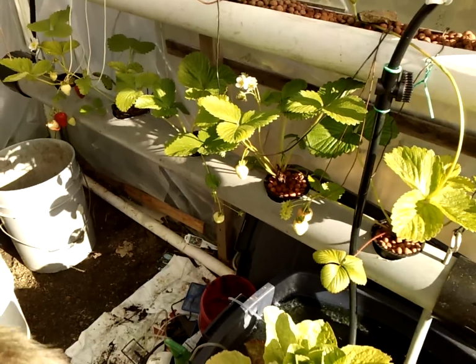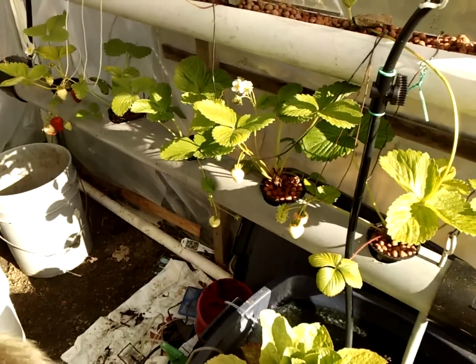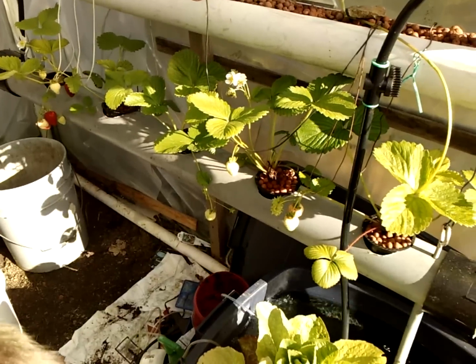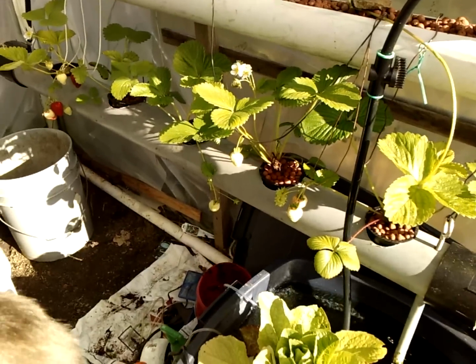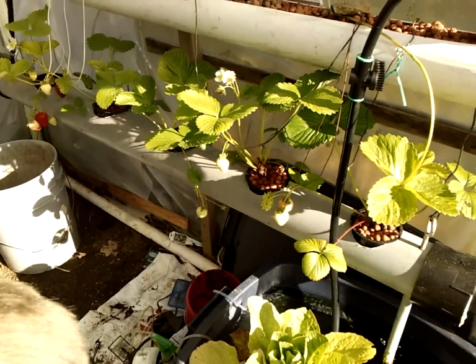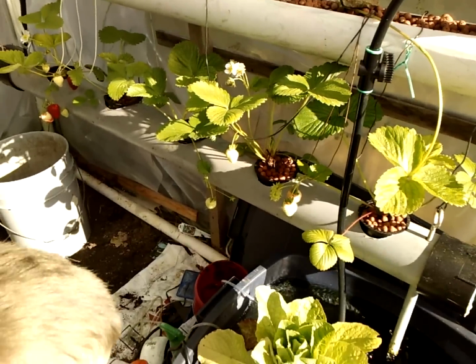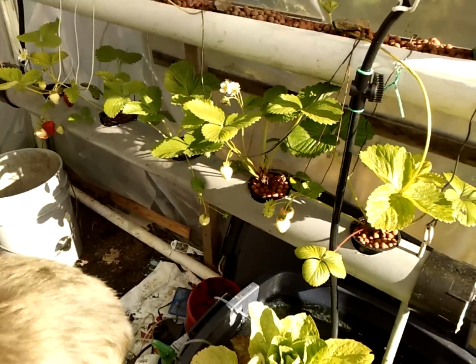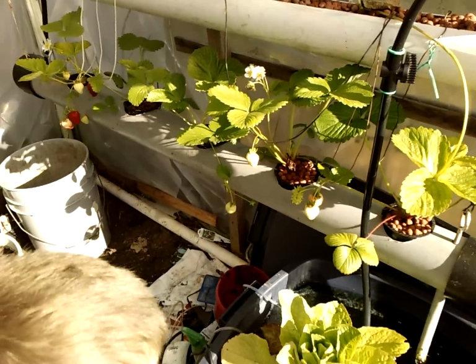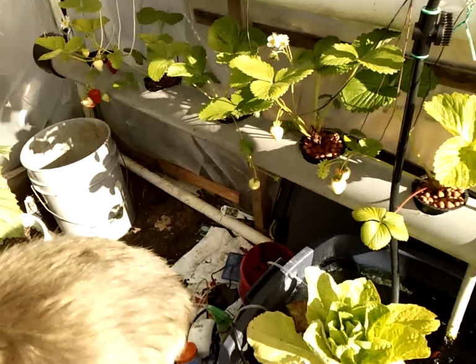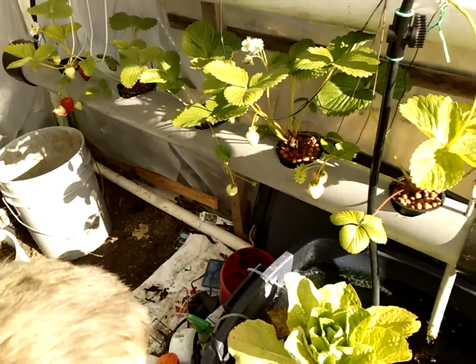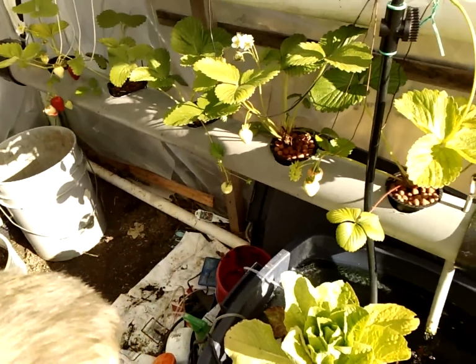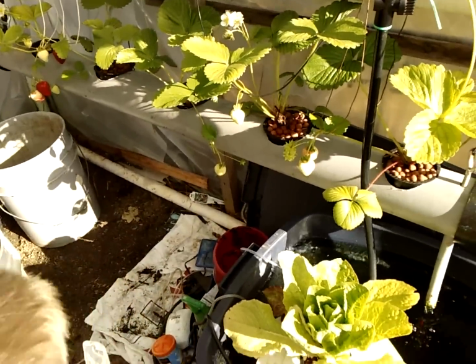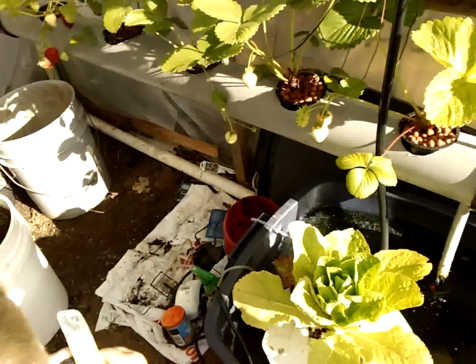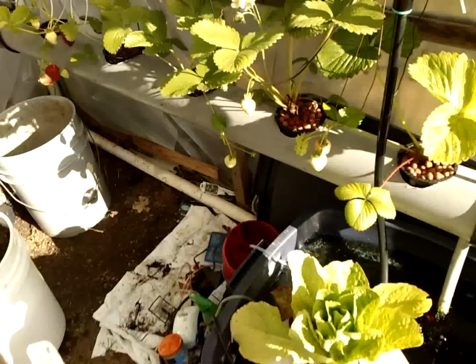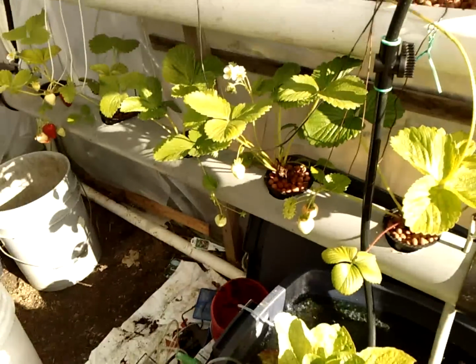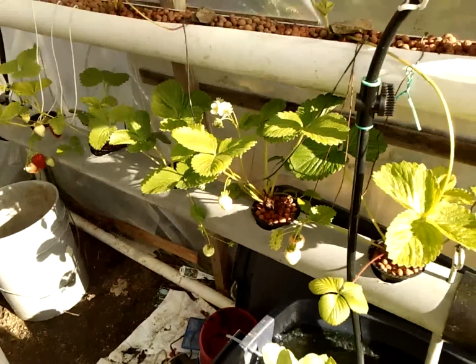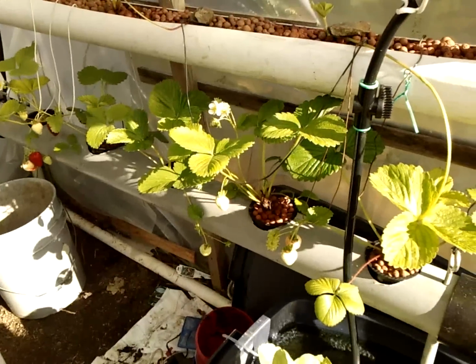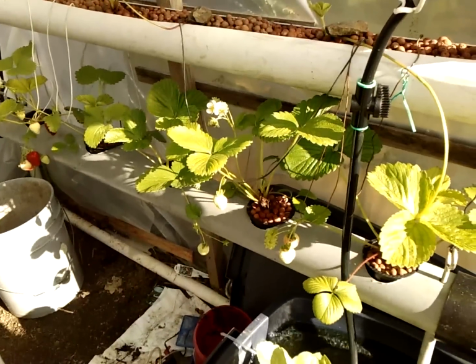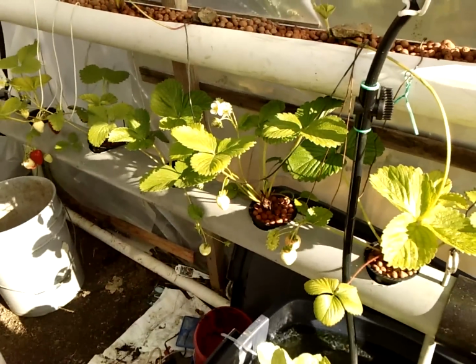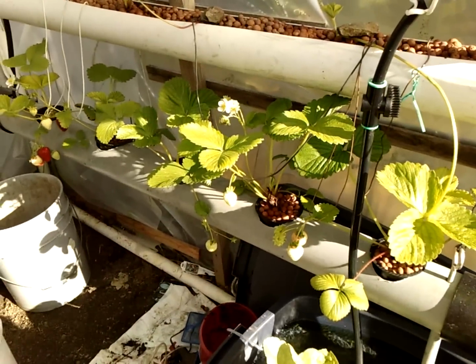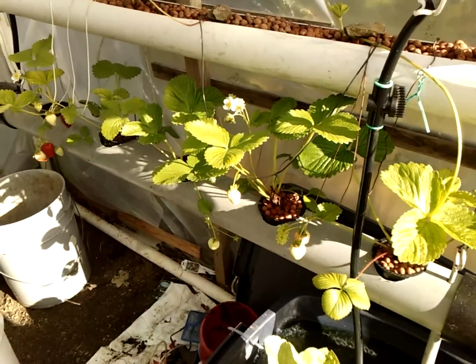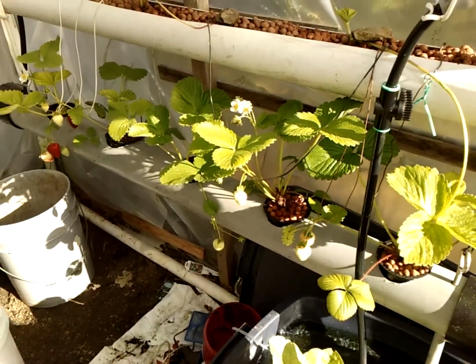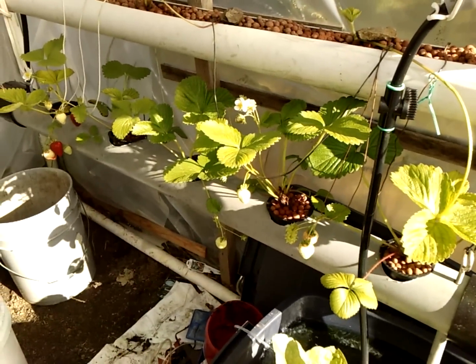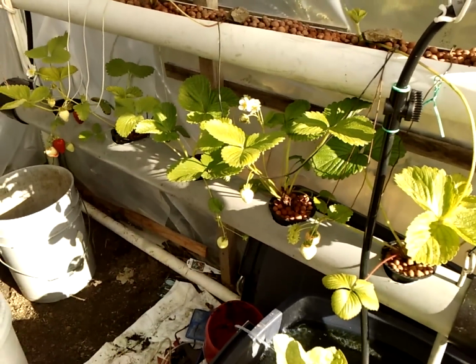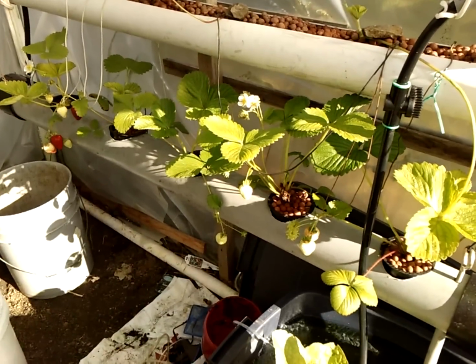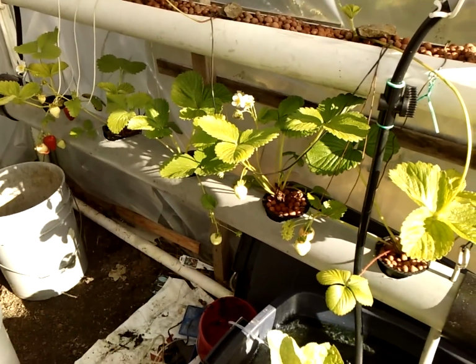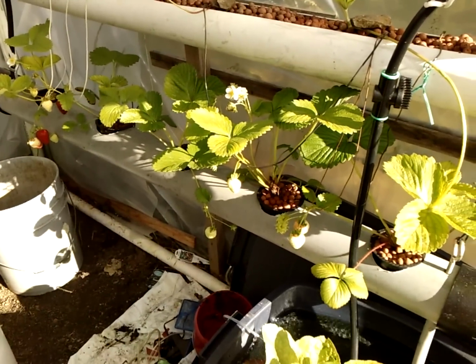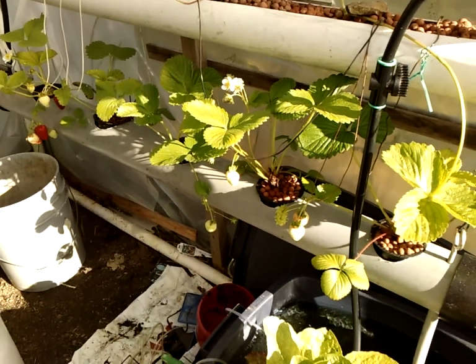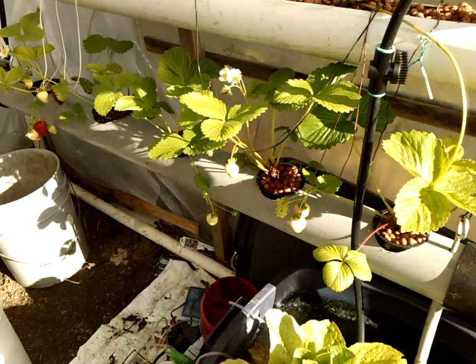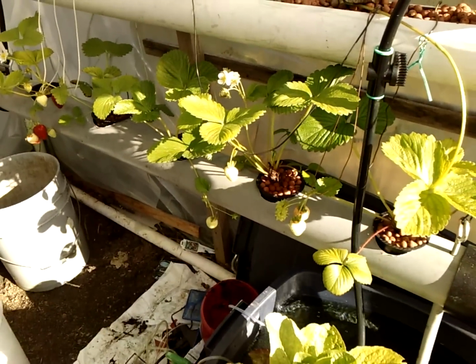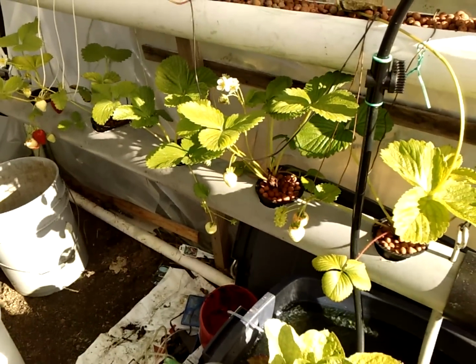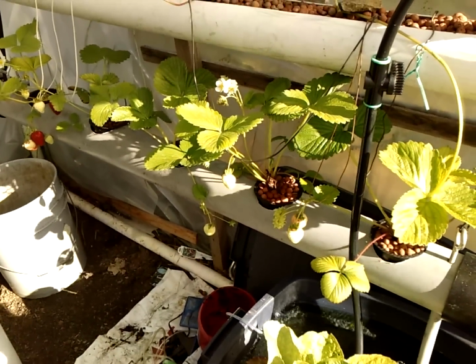Hey guys, it's Larry out here on the Oregon coast. Just wanted to do a quick aquaponics update.